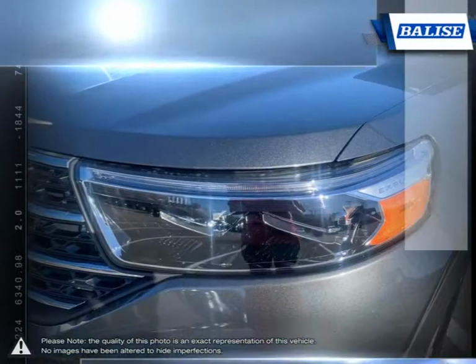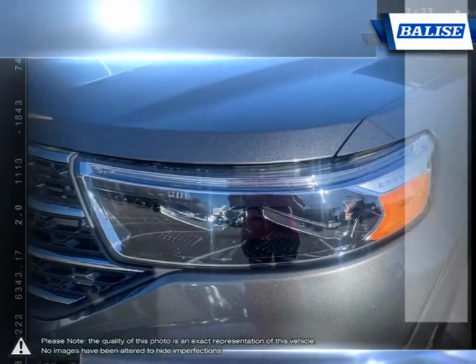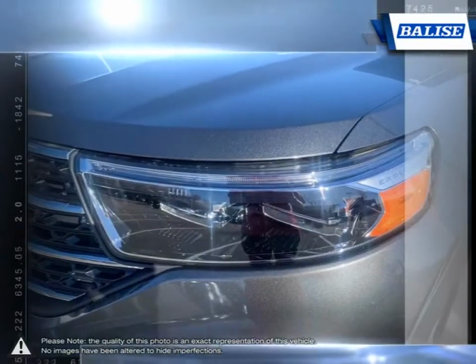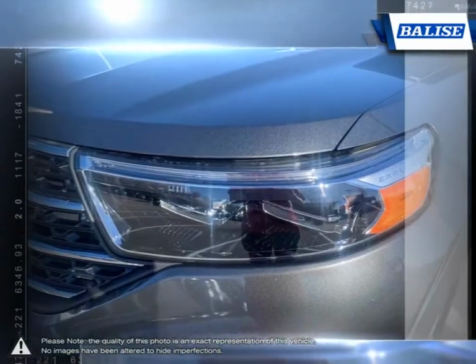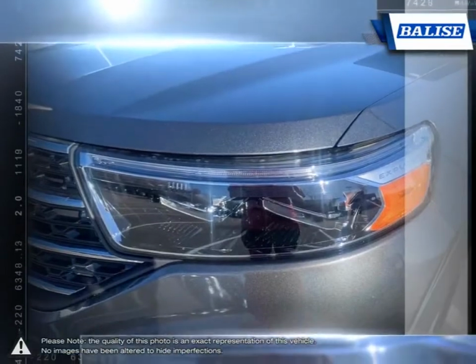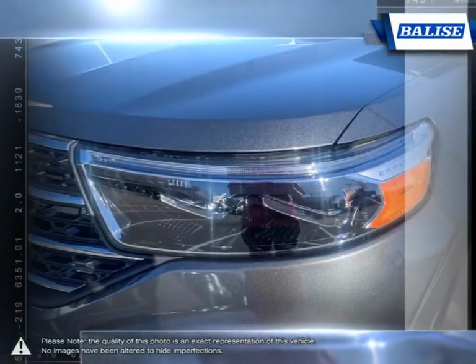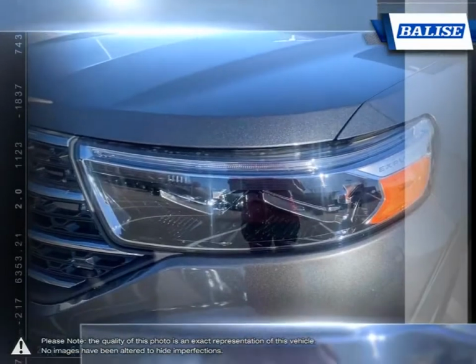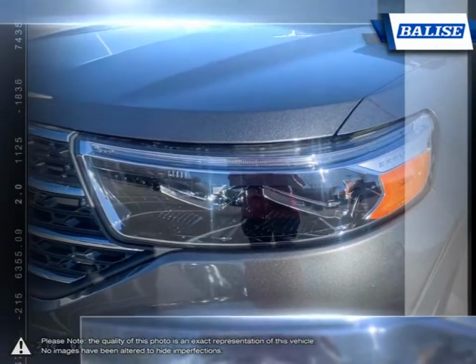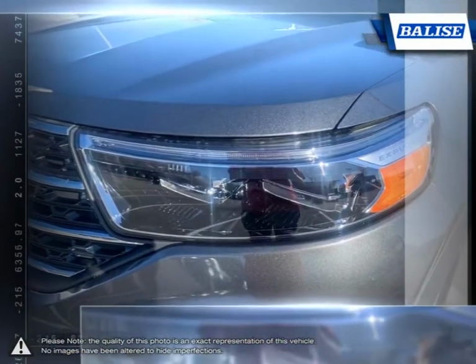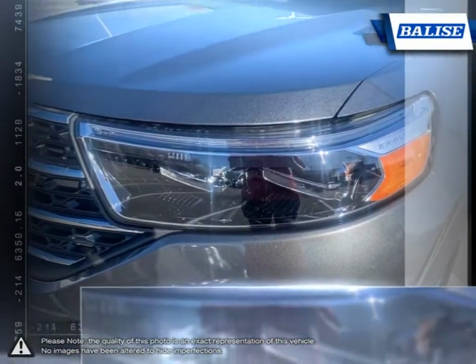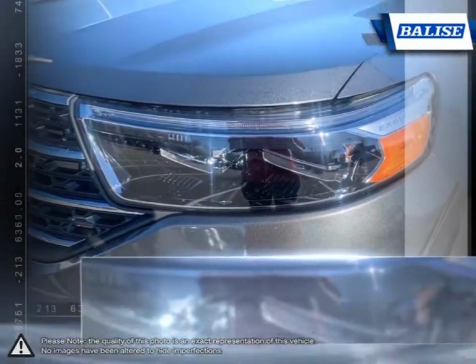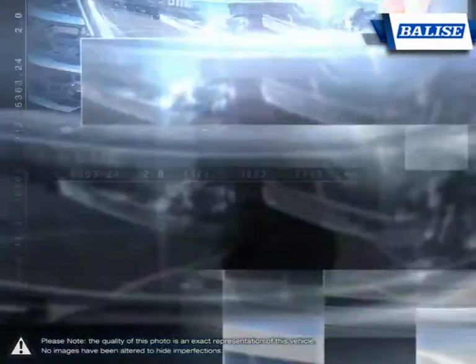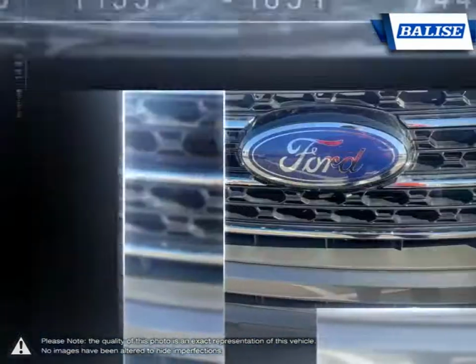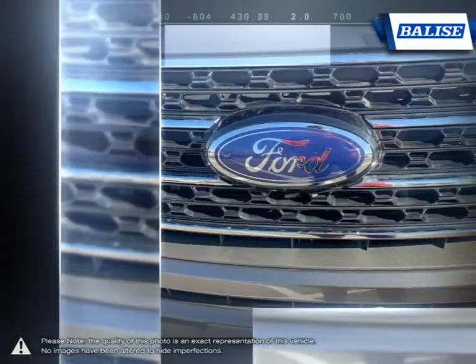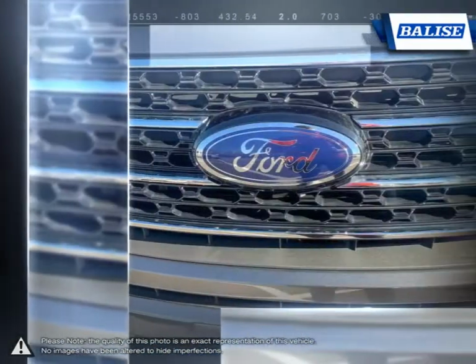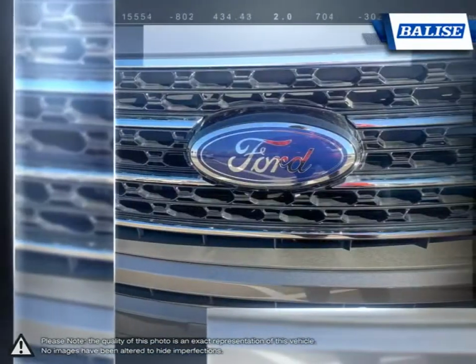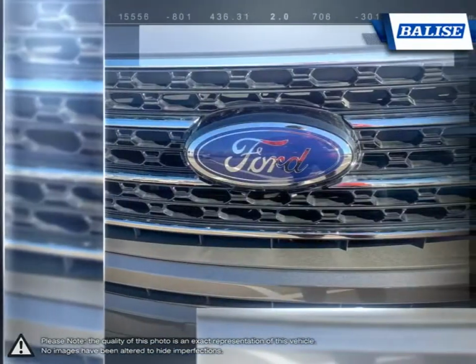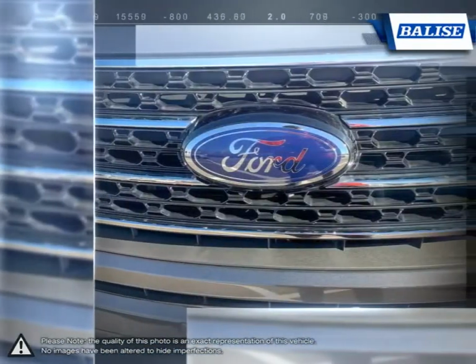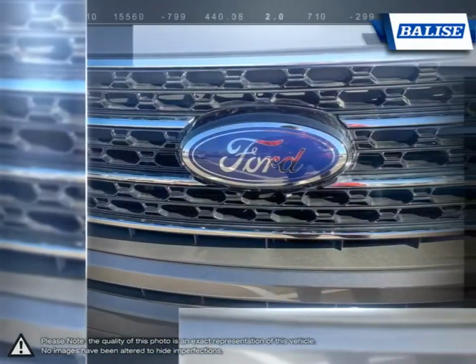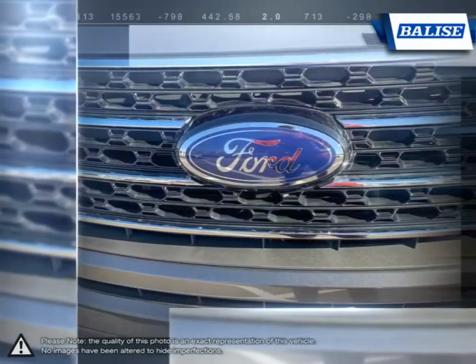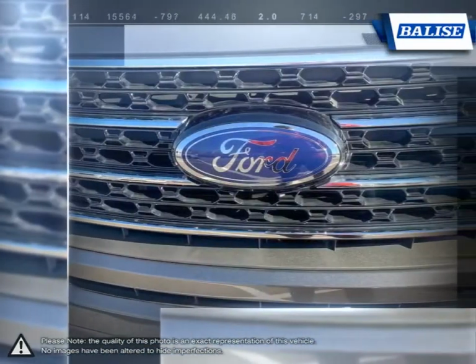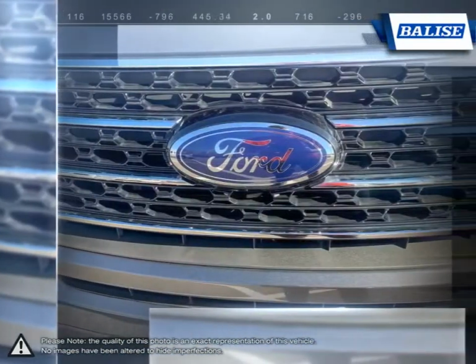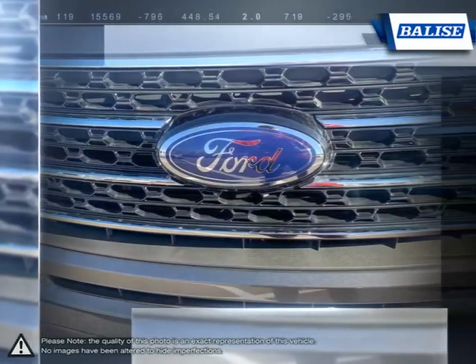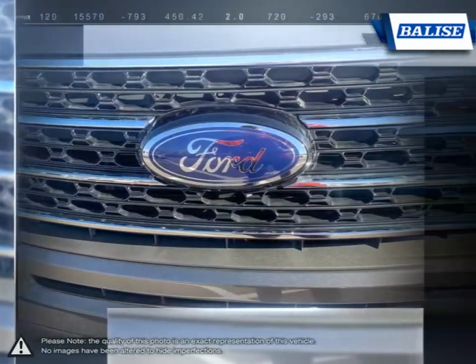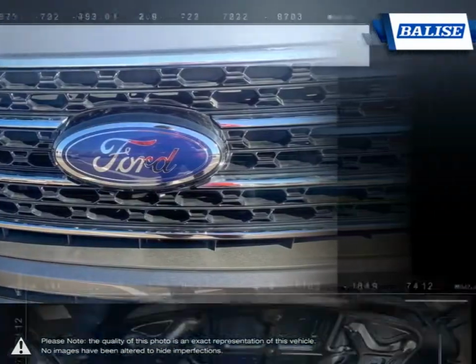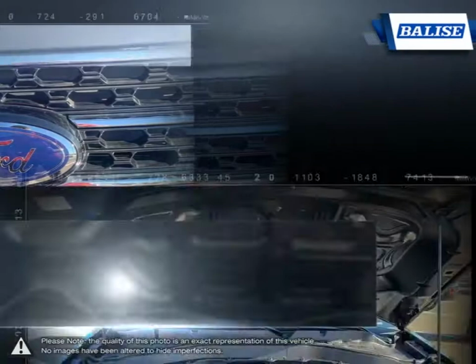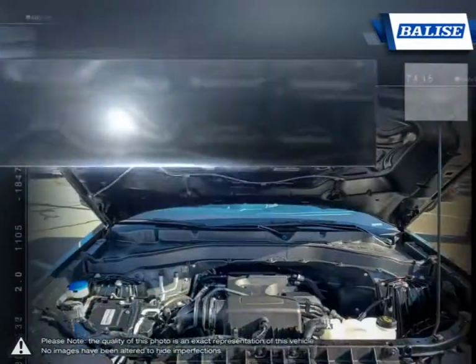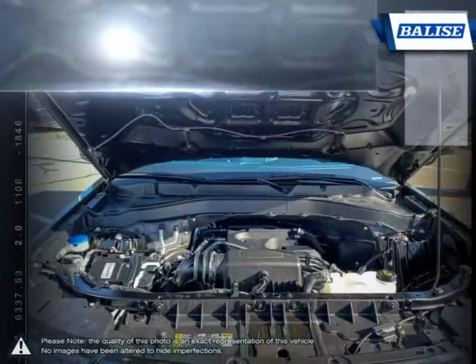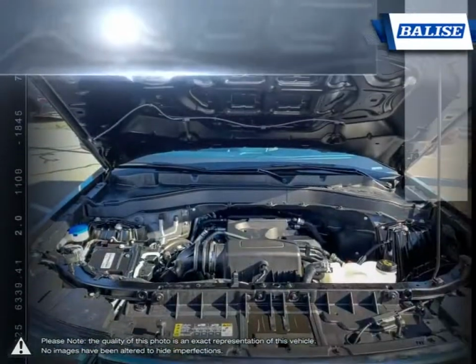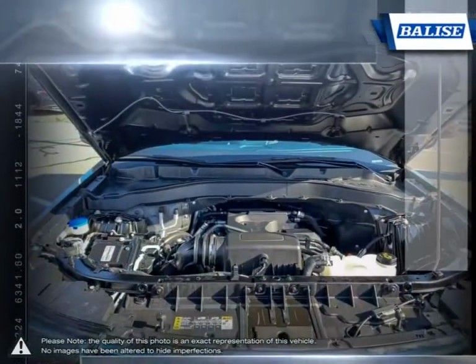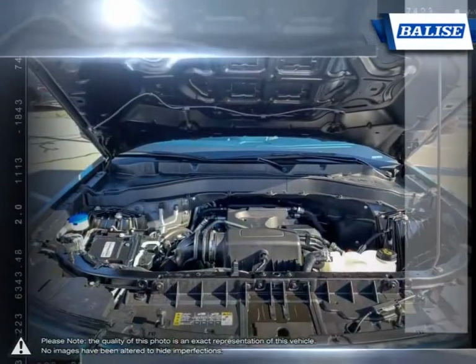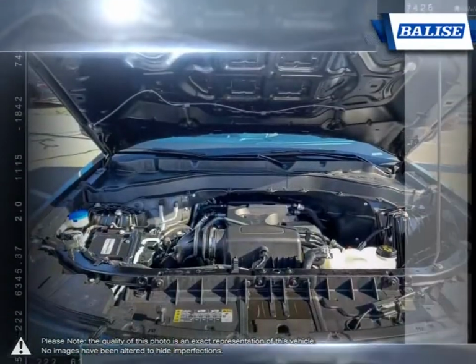The Ford Explorer also offers premium fuel efficiency for its size and class, allowing you to go further for less.